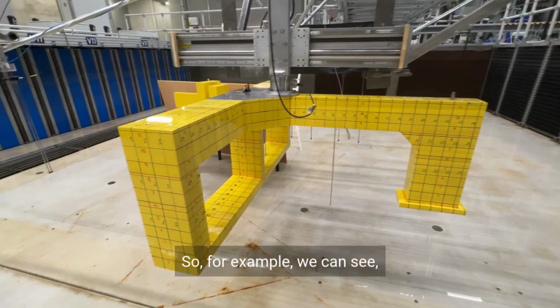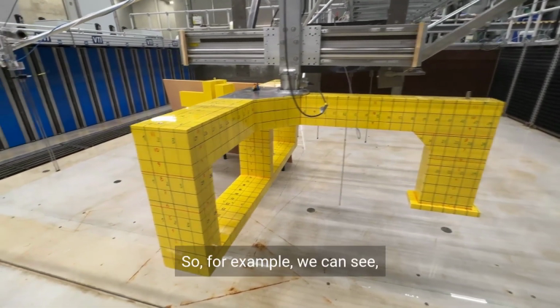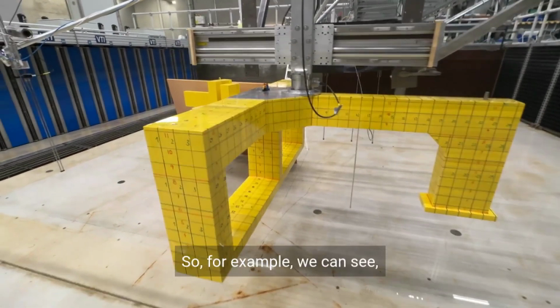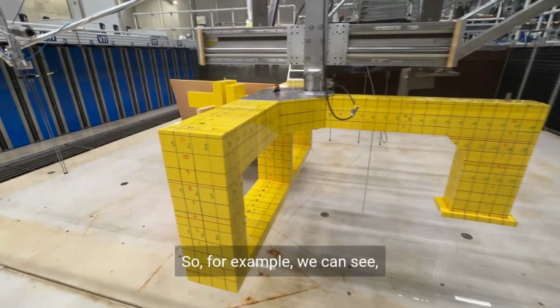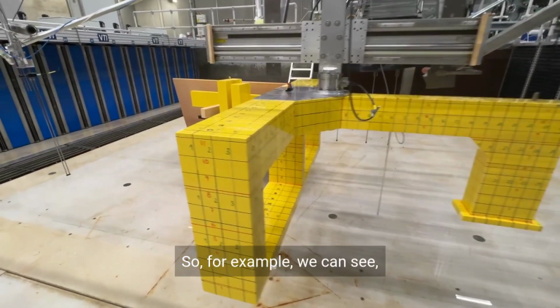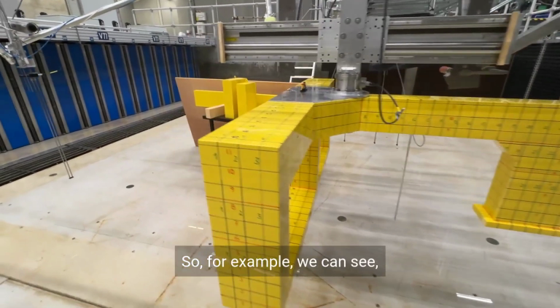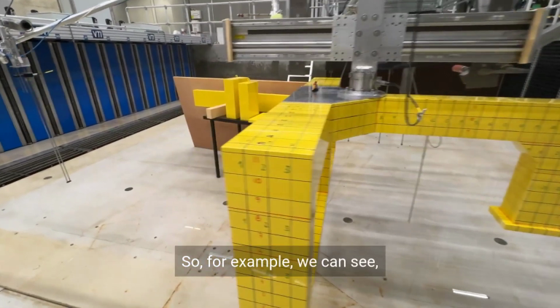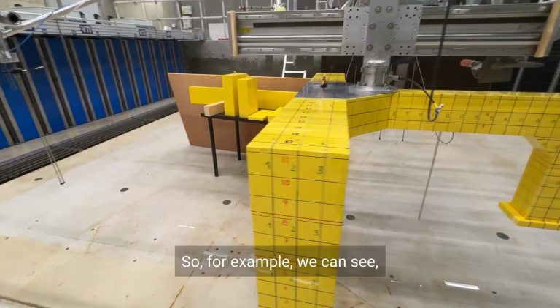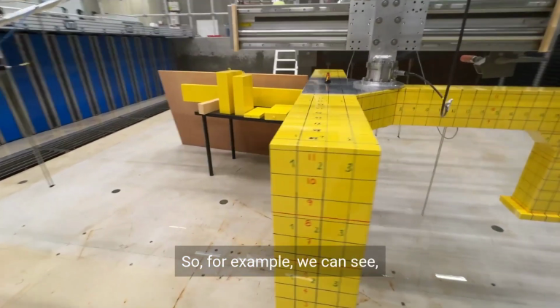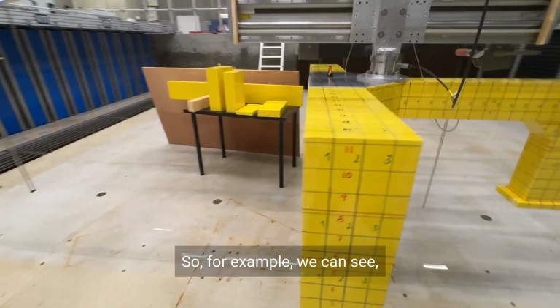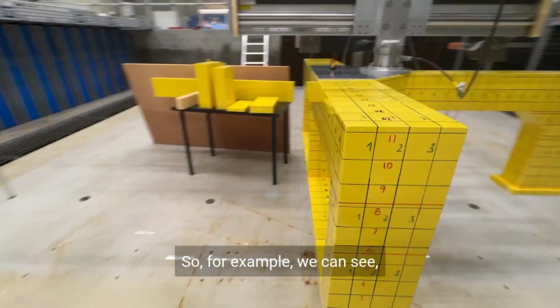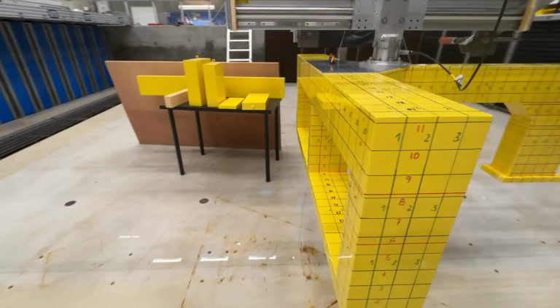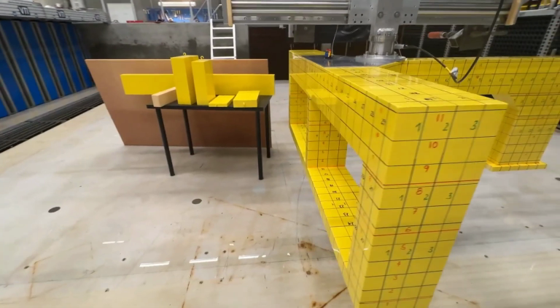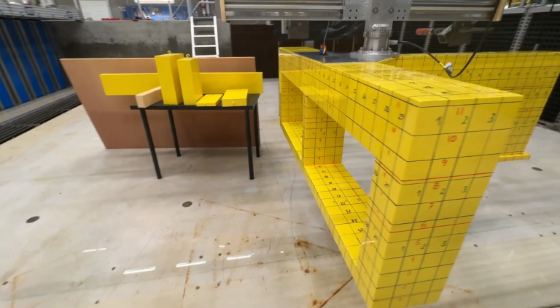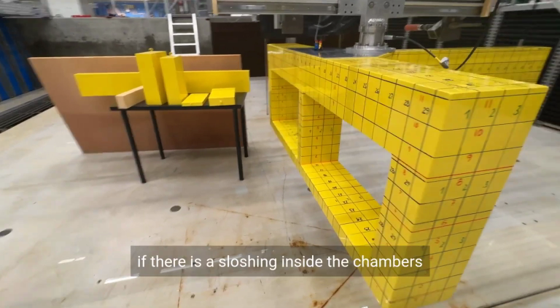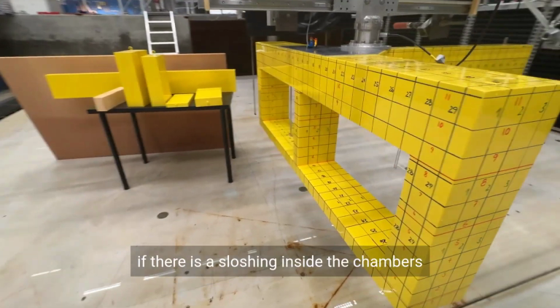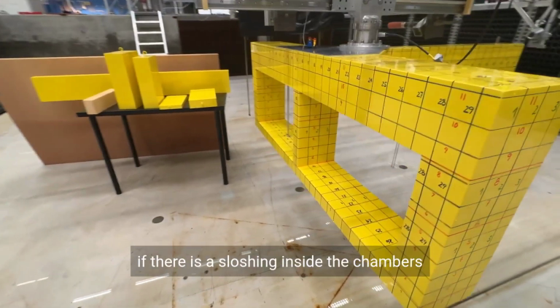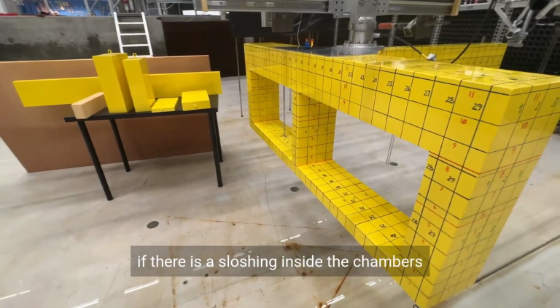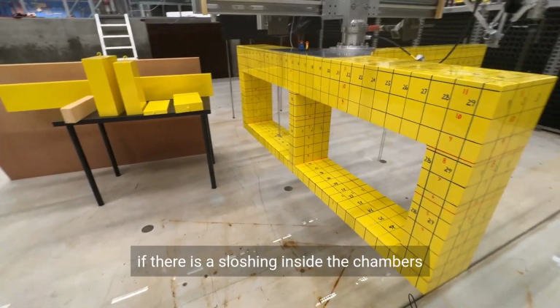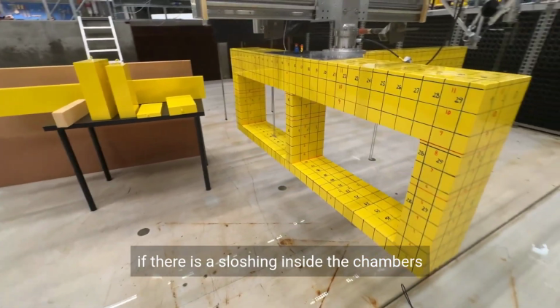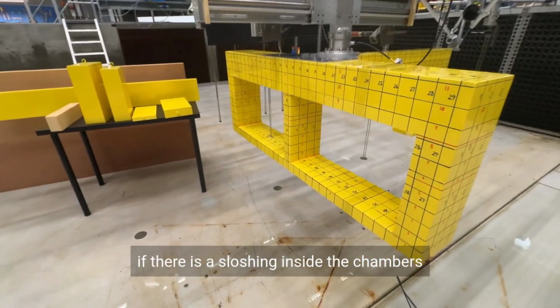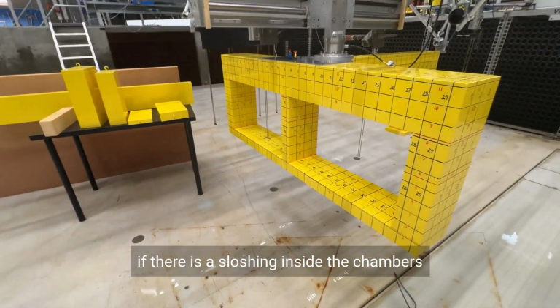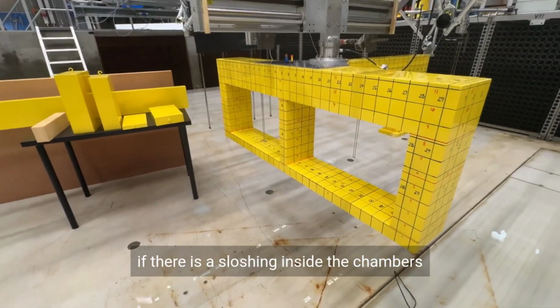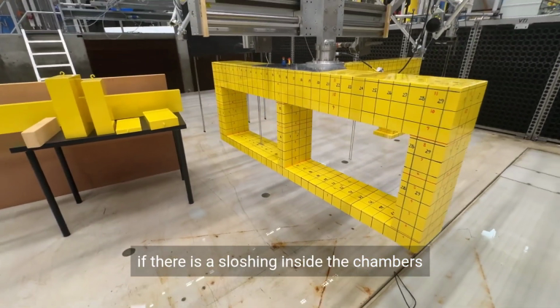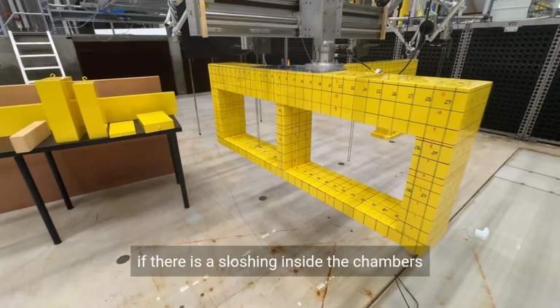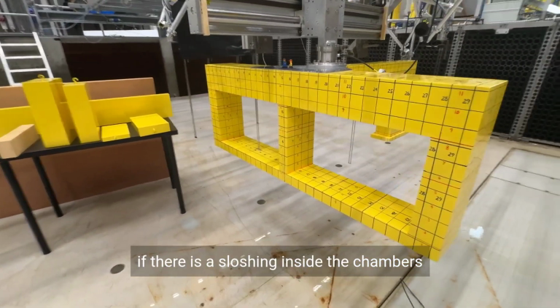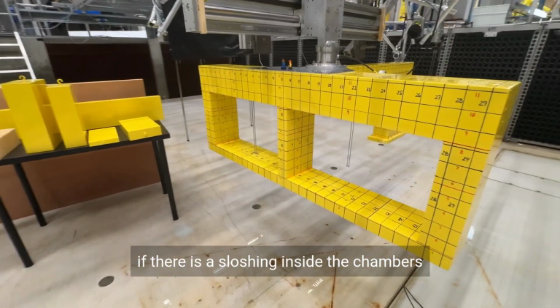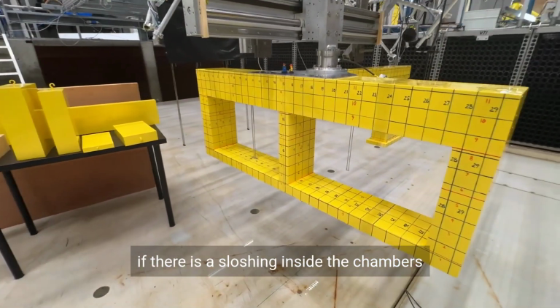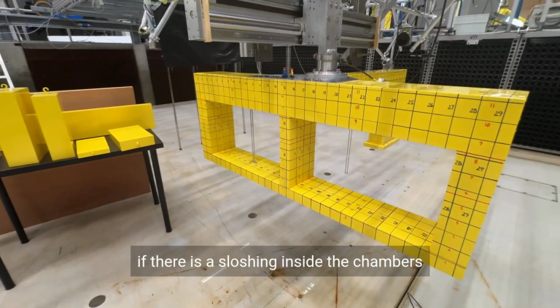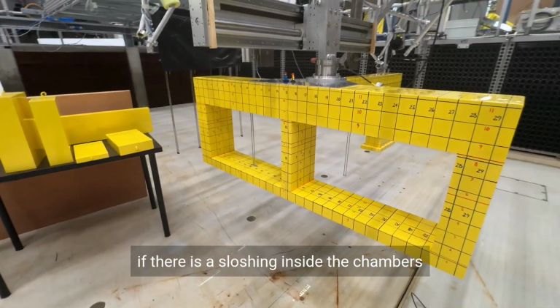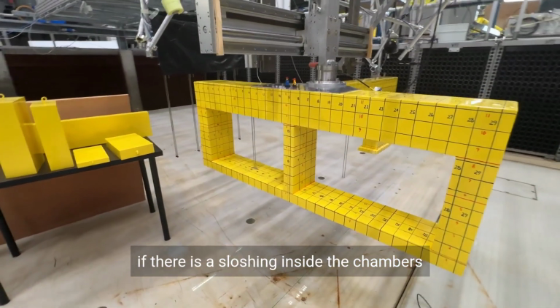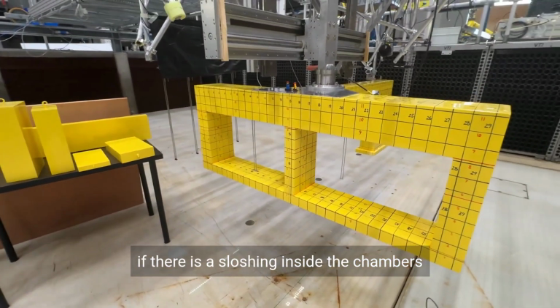So for example we can see if there is sloshing inside the chambers.